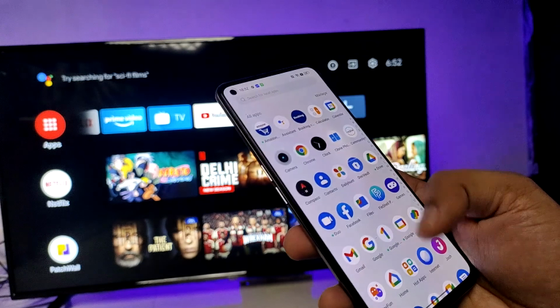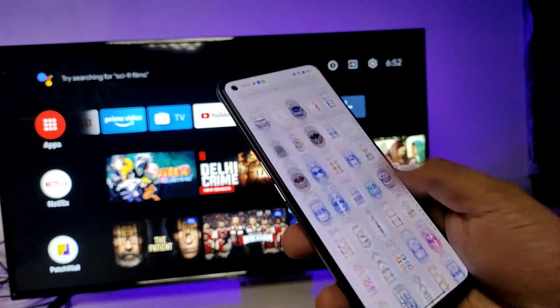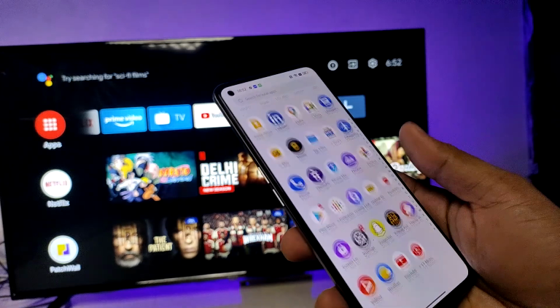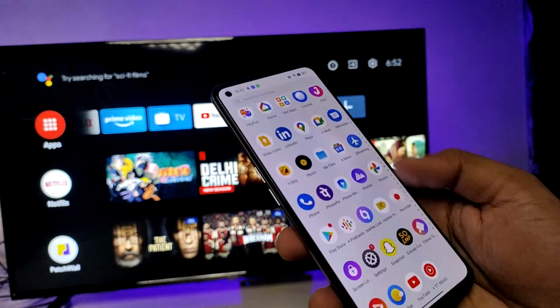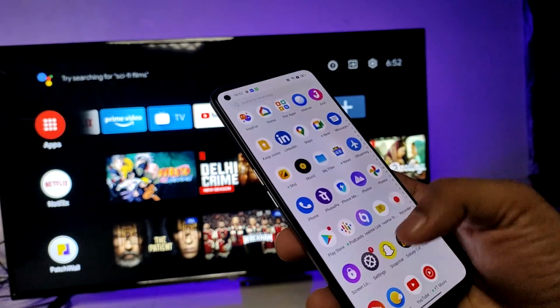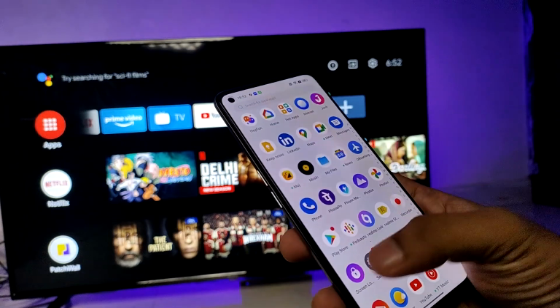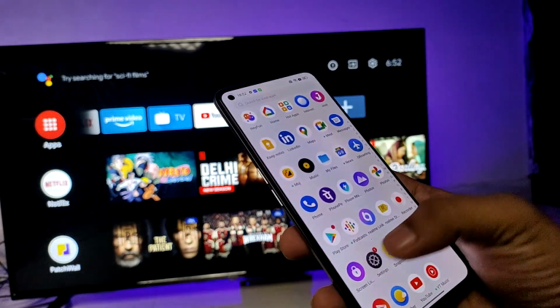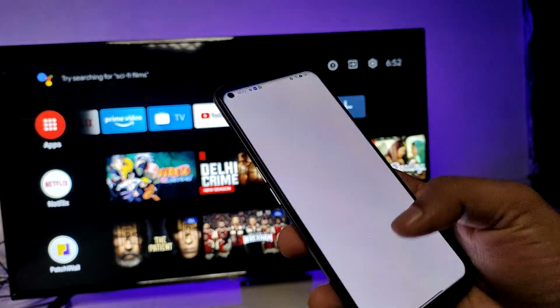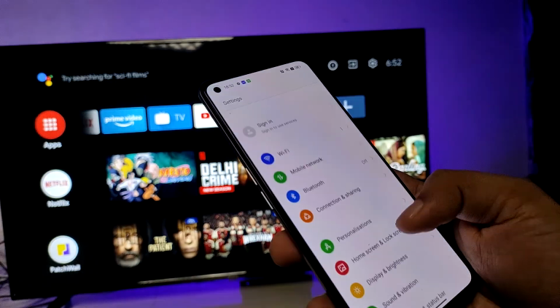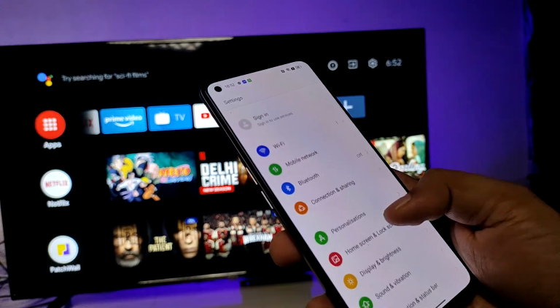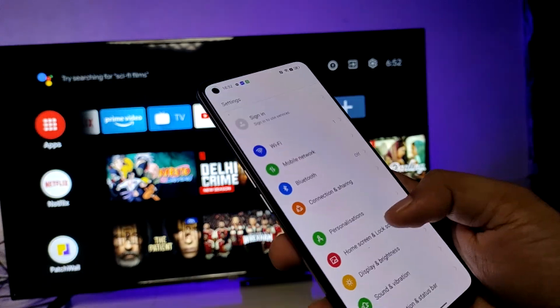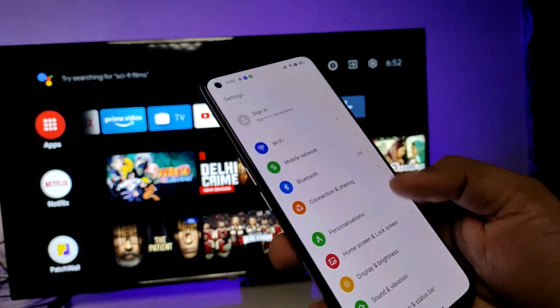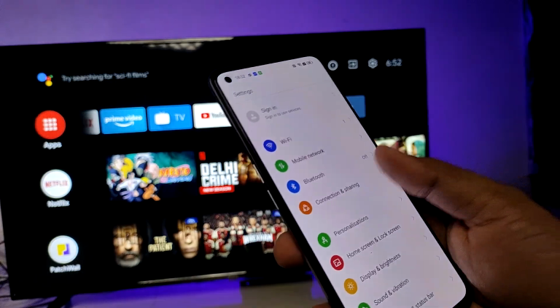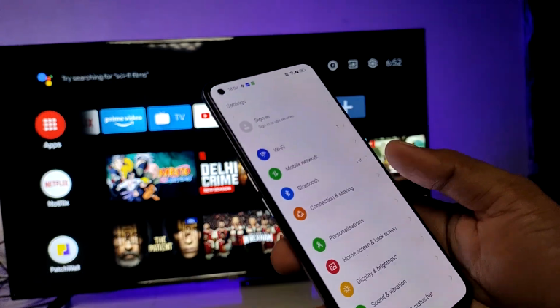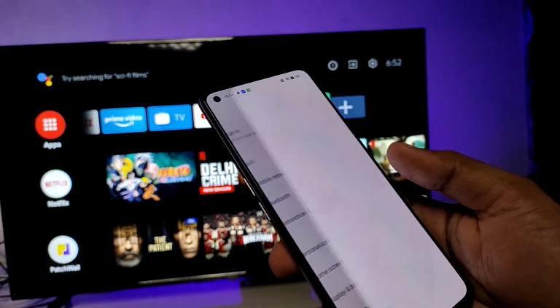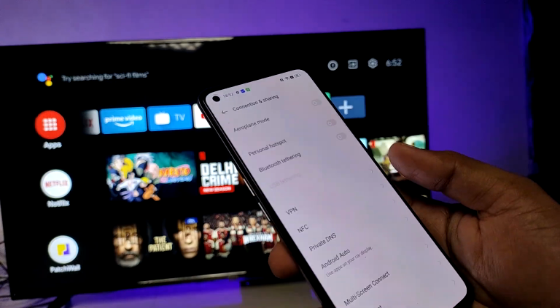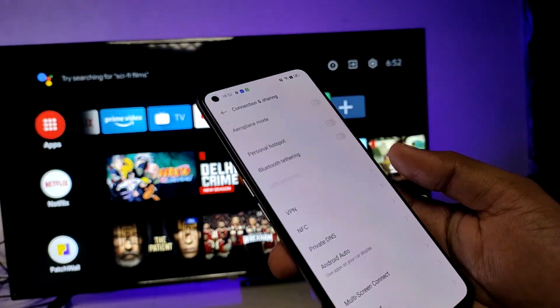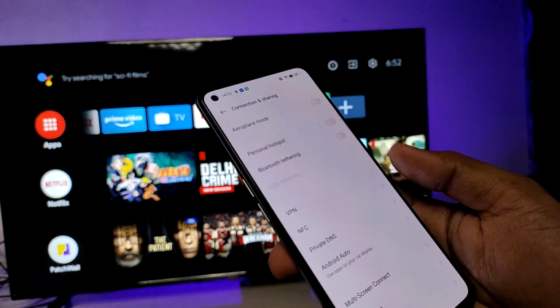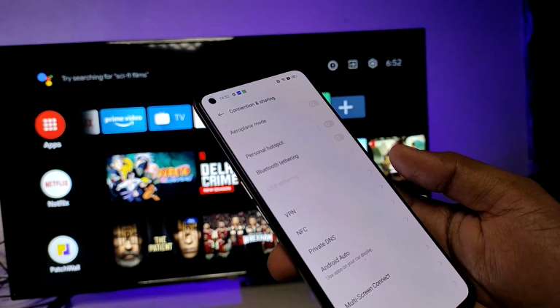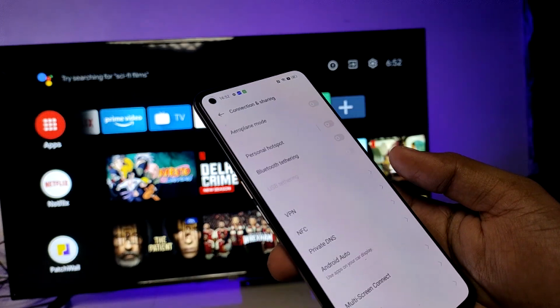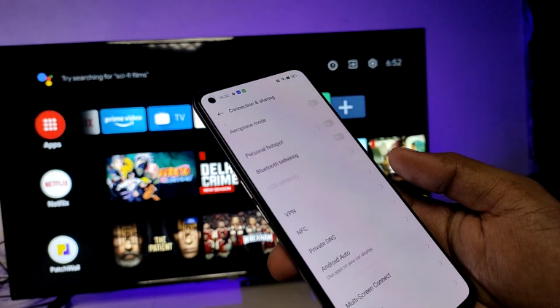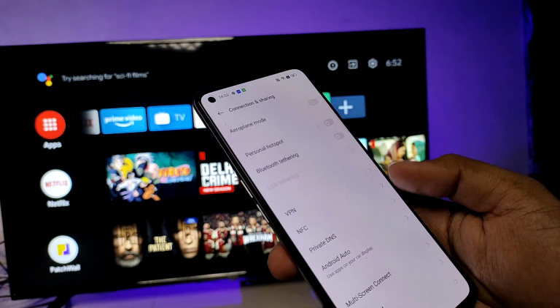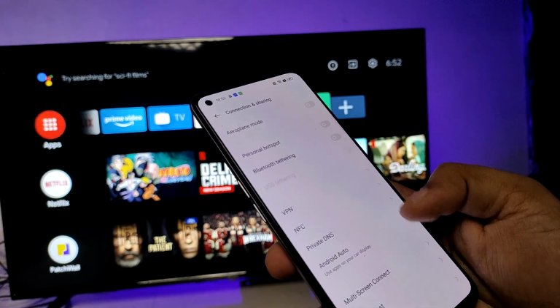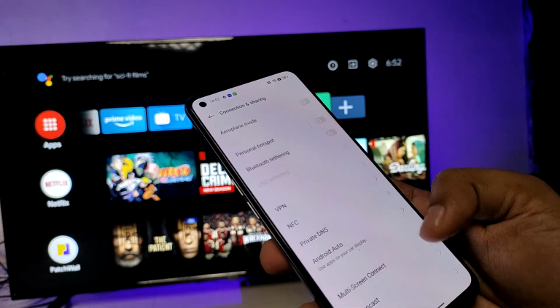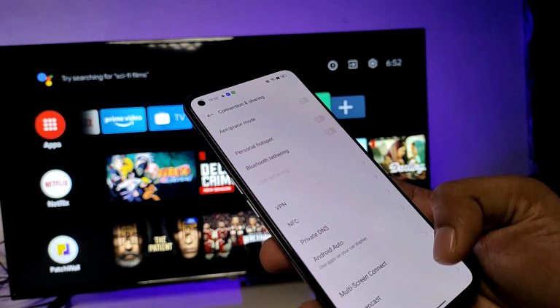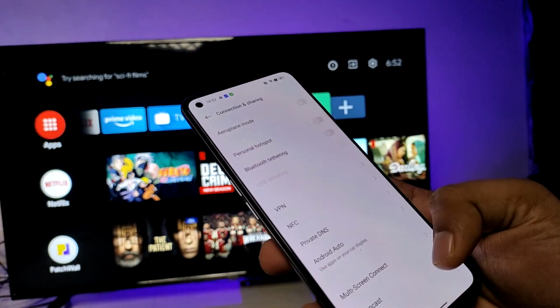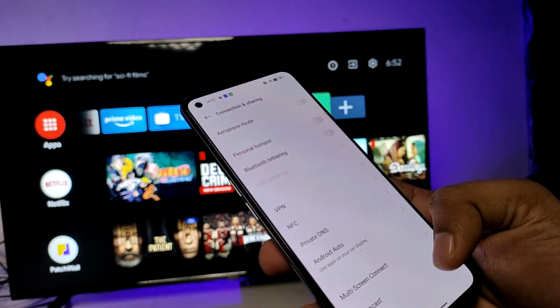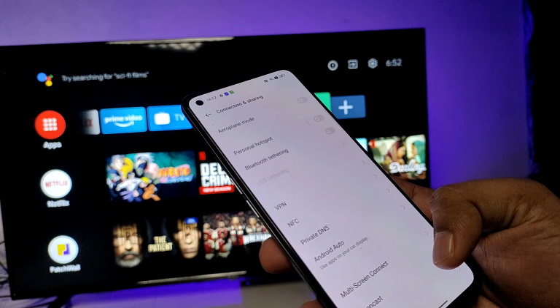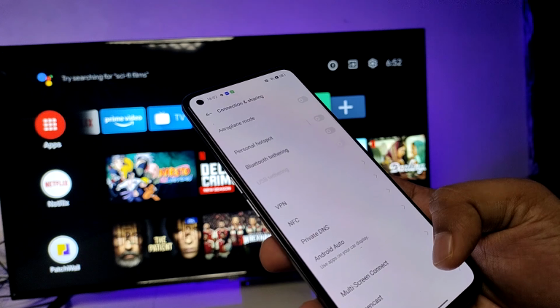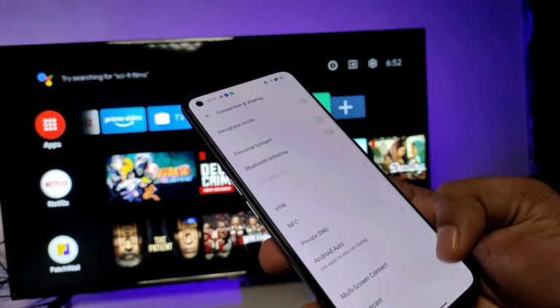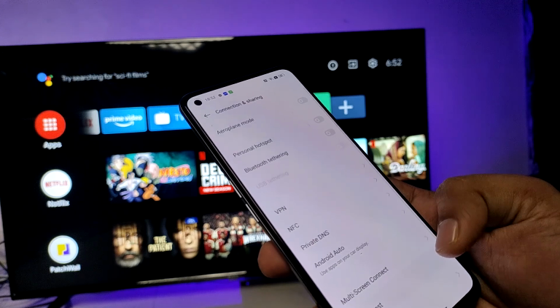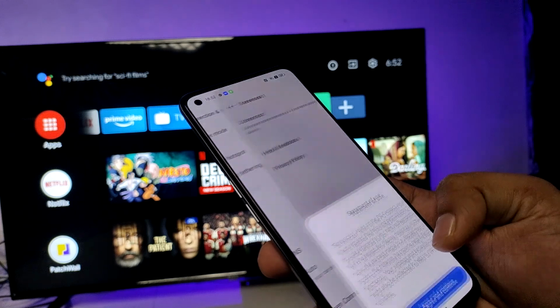Open the settings of the phone, then choose Connection and Sharing, and click on Screencast.